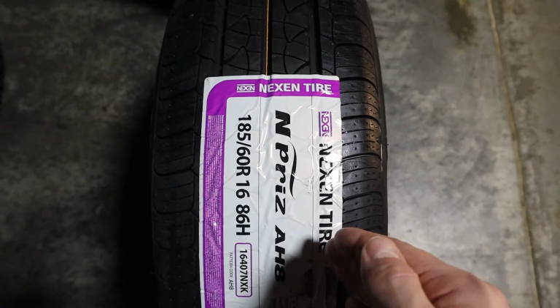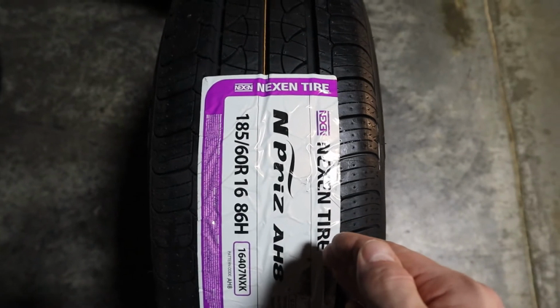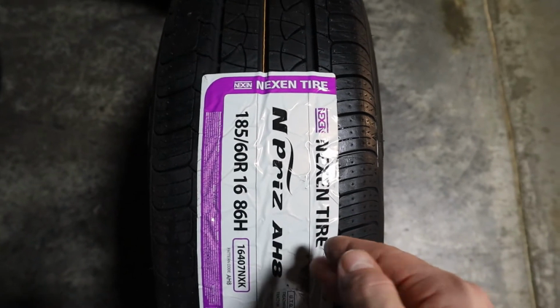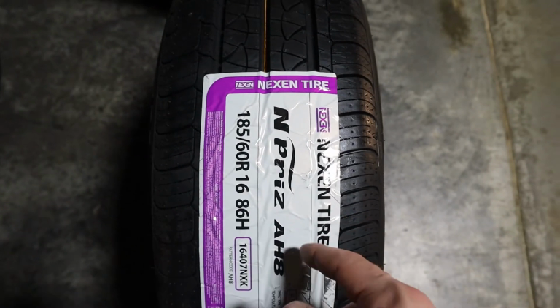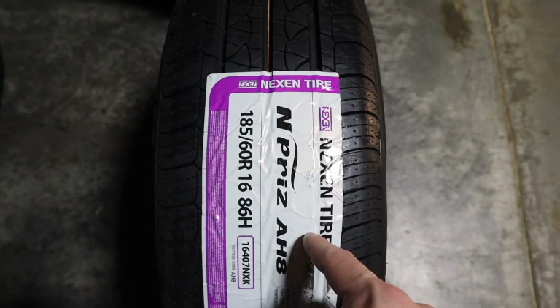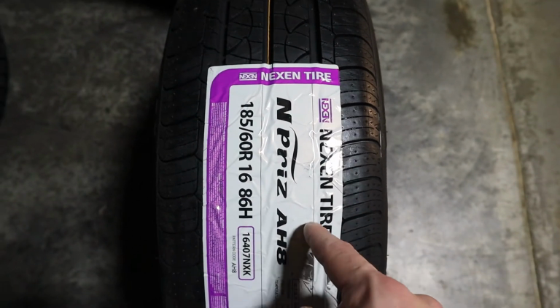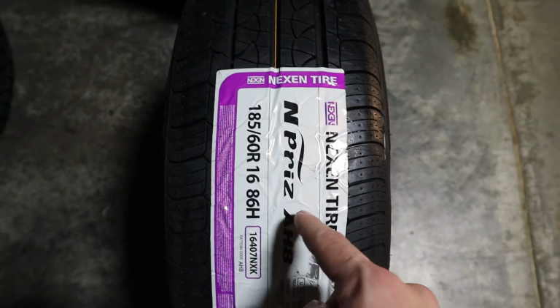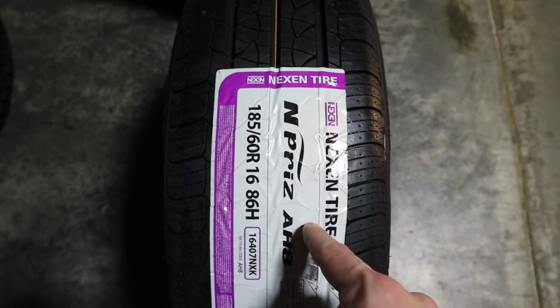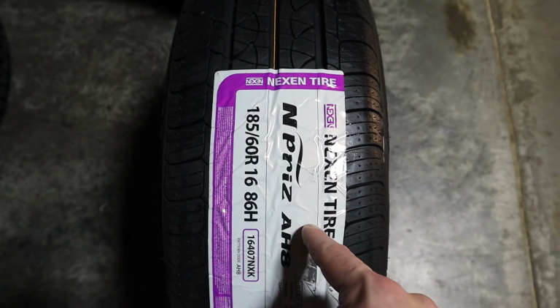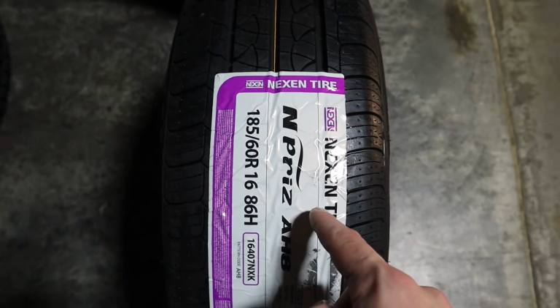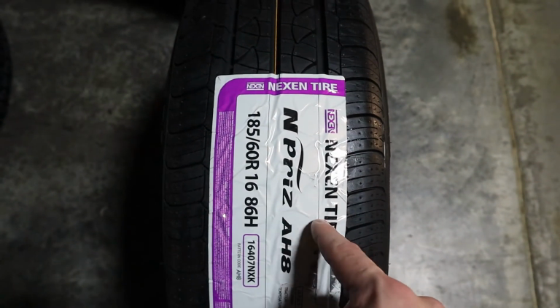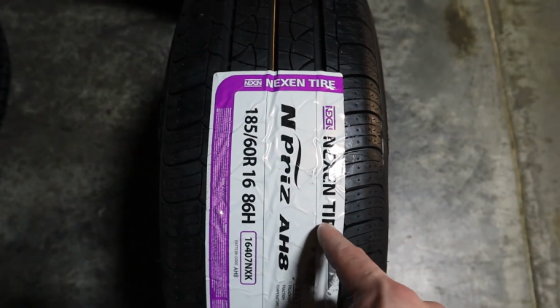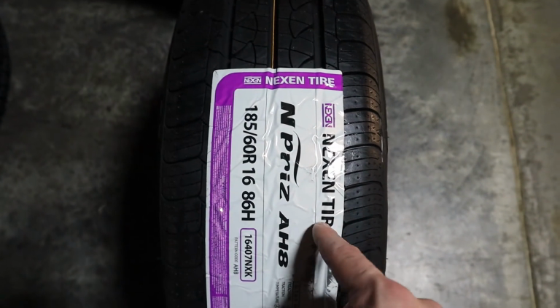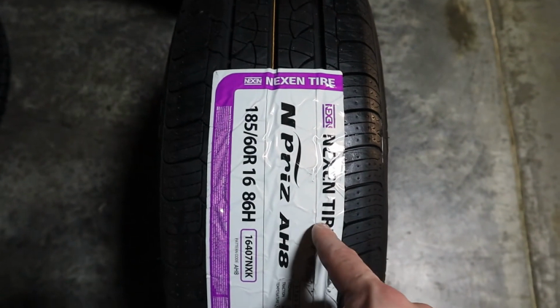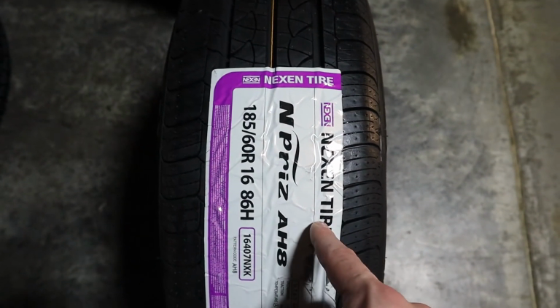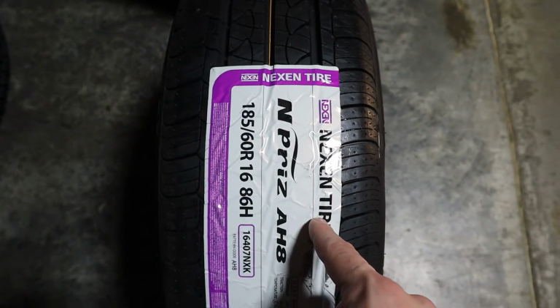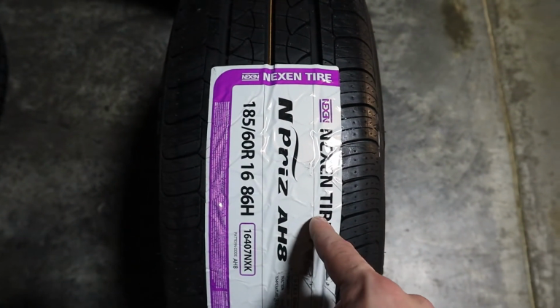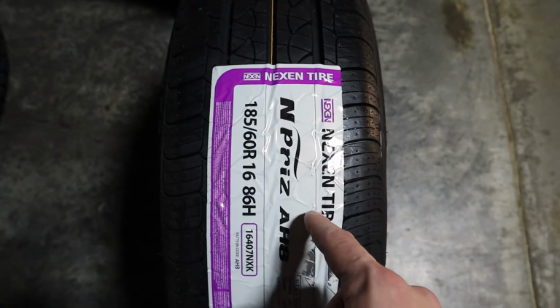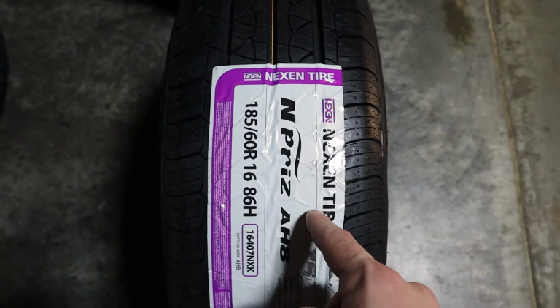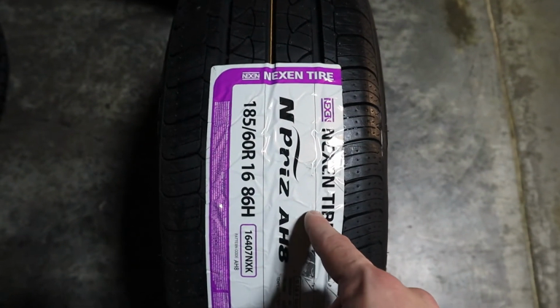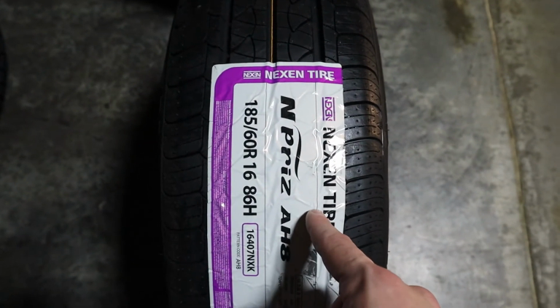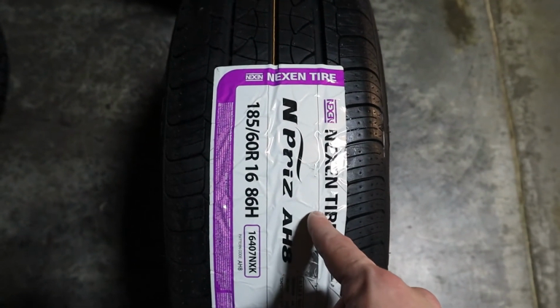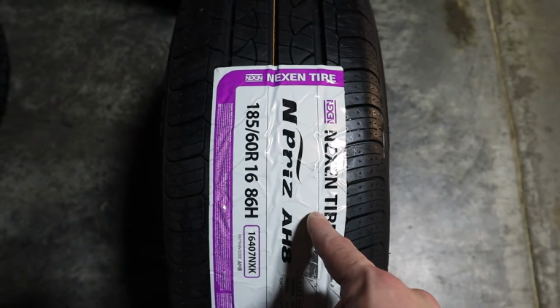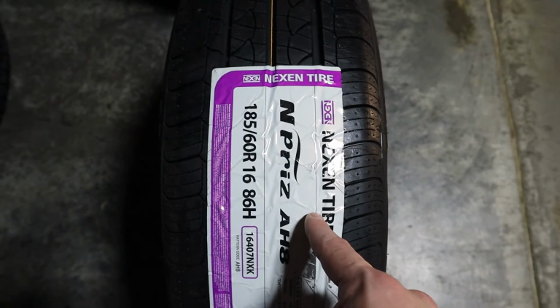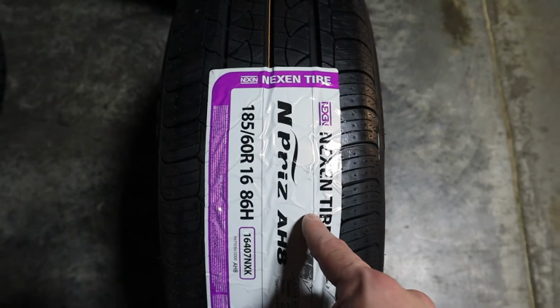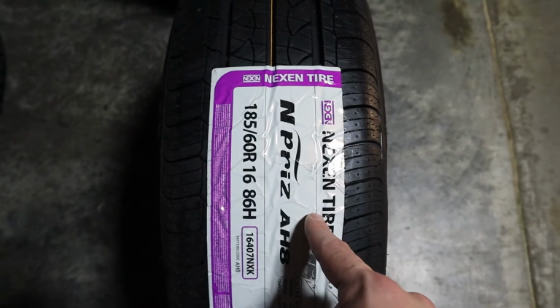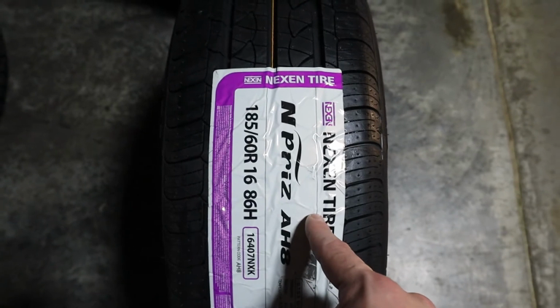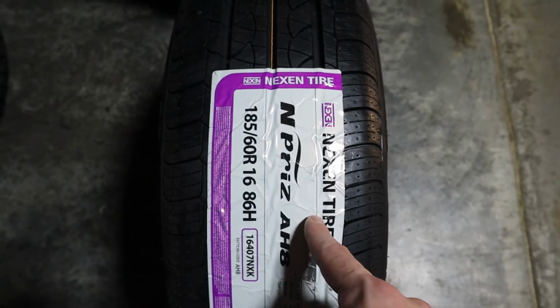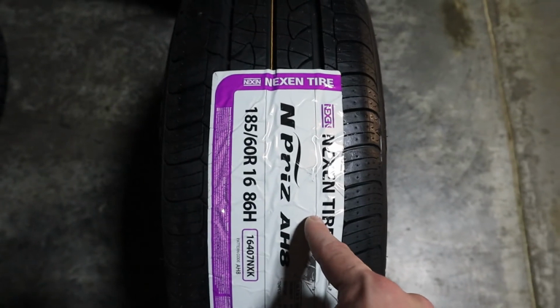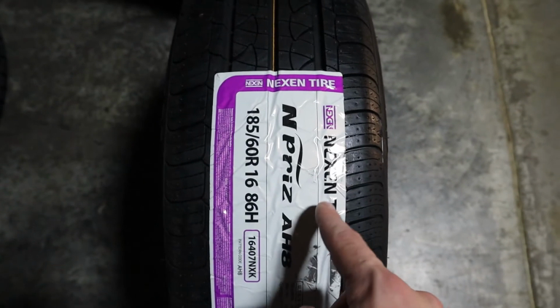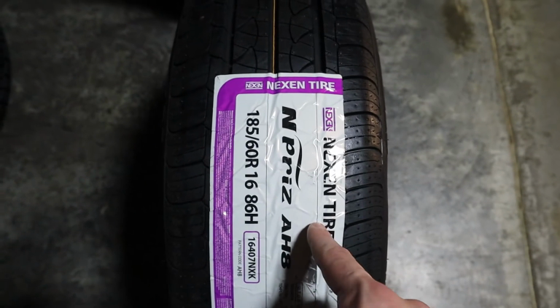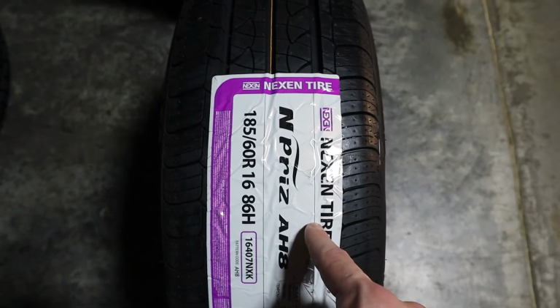The Nexen N-Priz AH8 comes with wear resistance that can help the tires increase tread life.